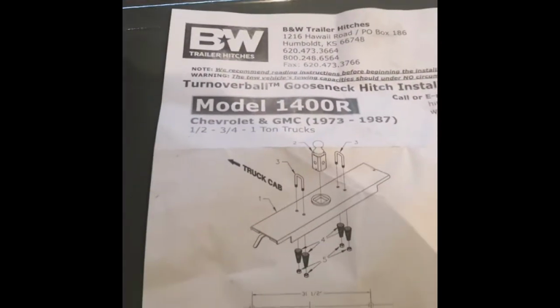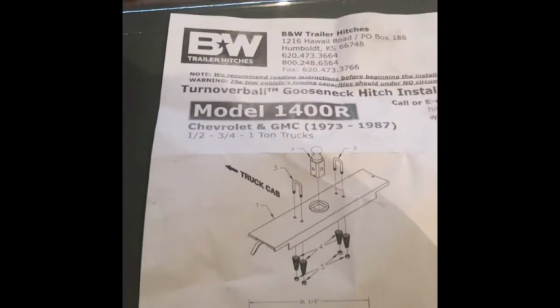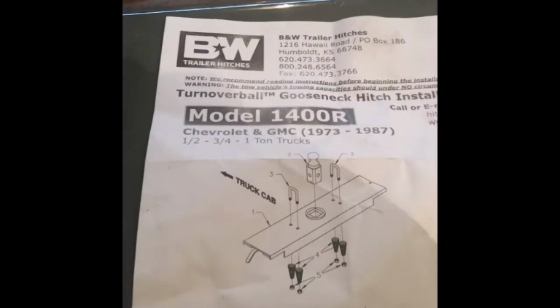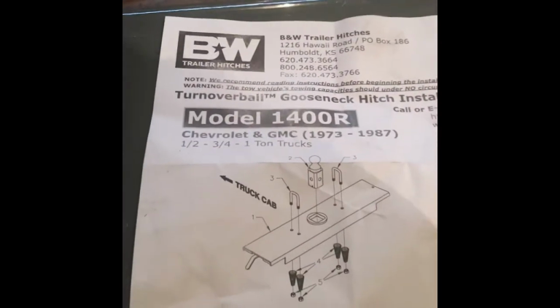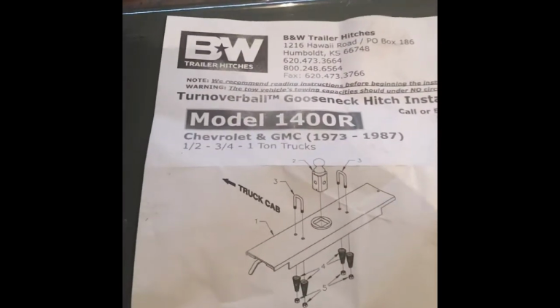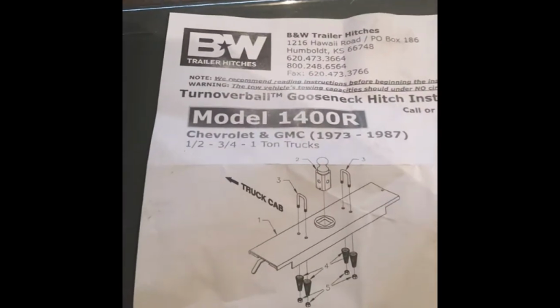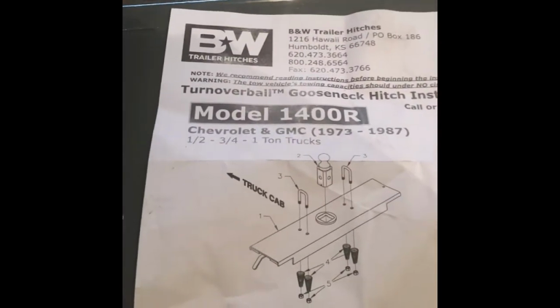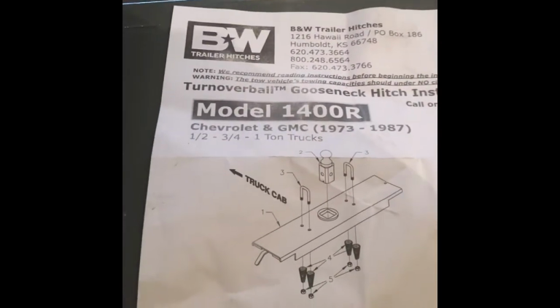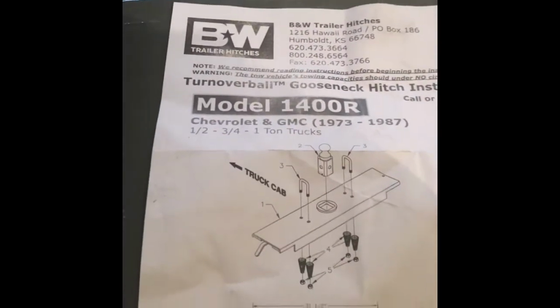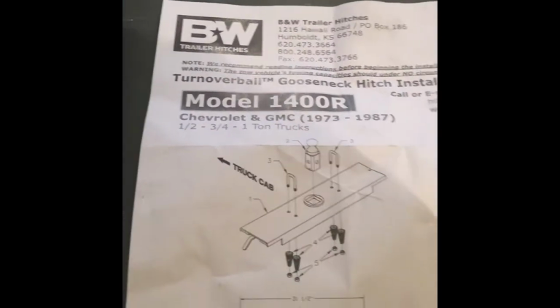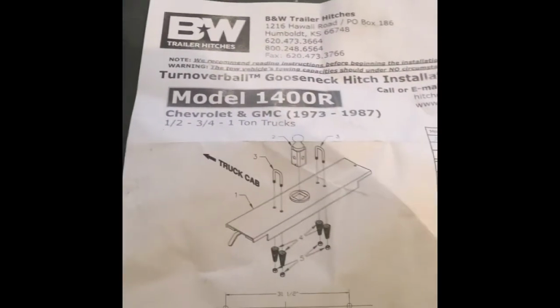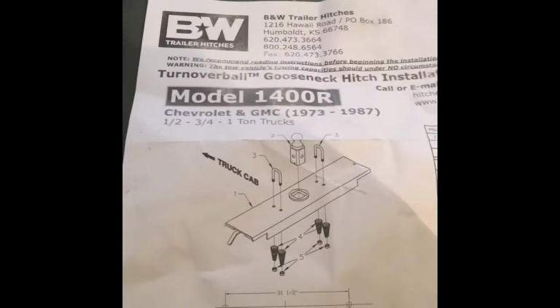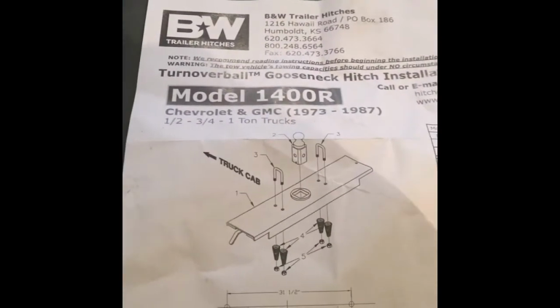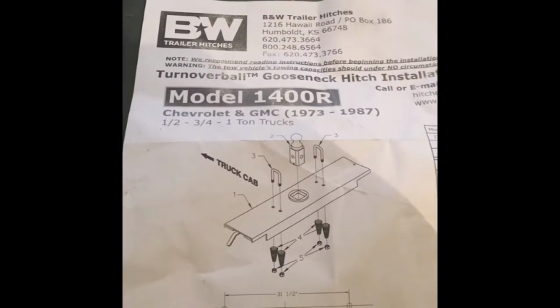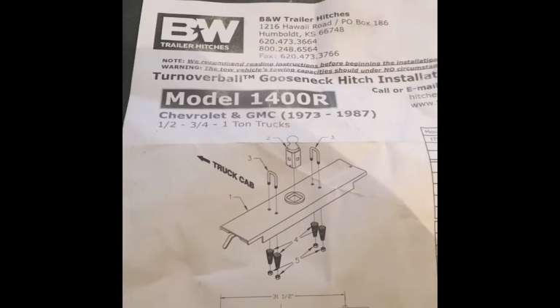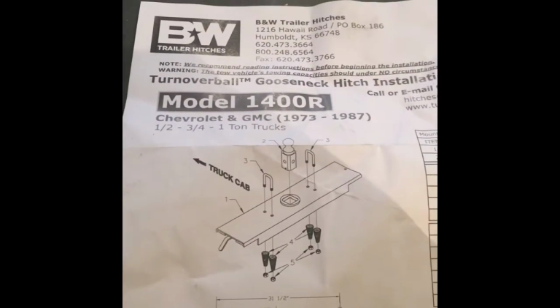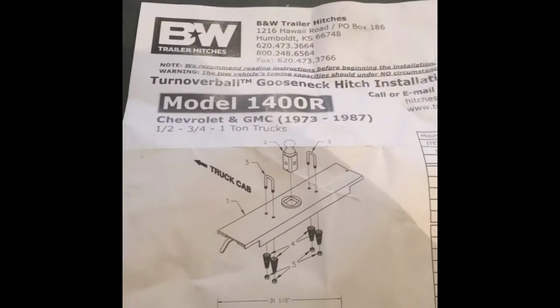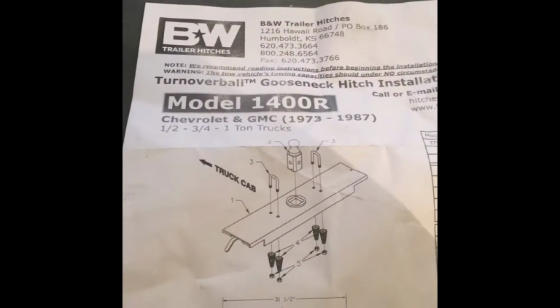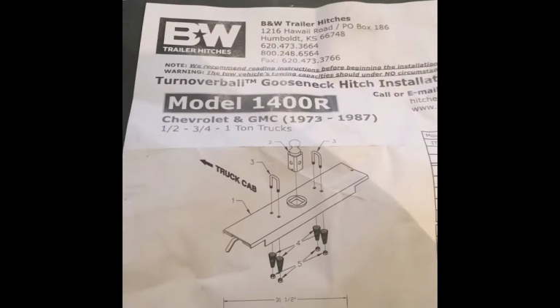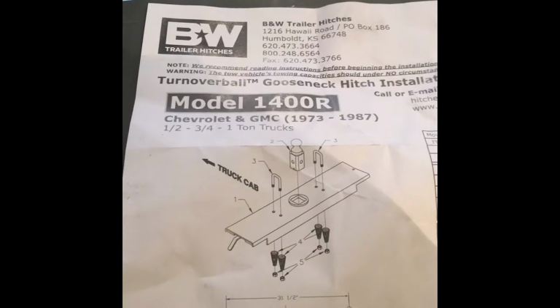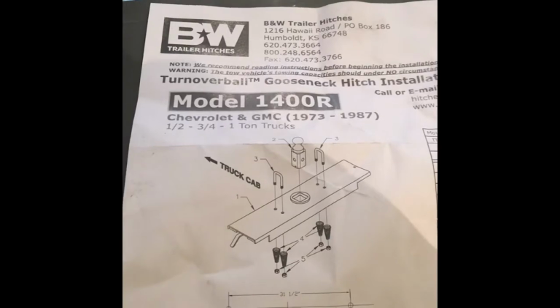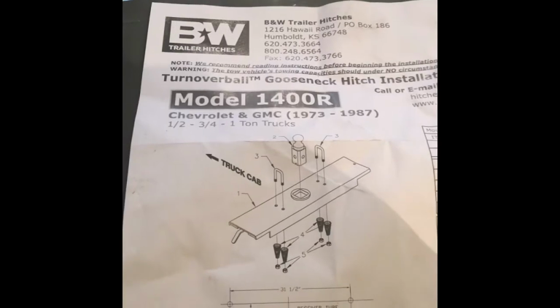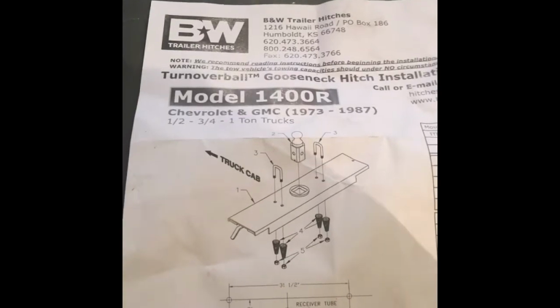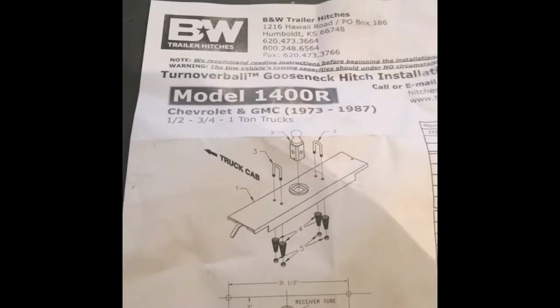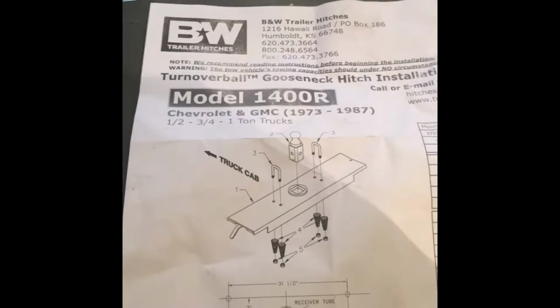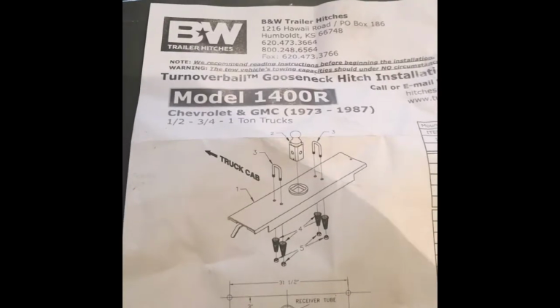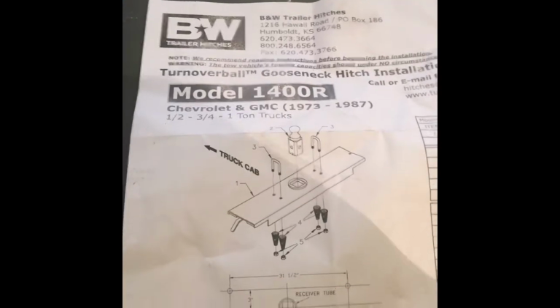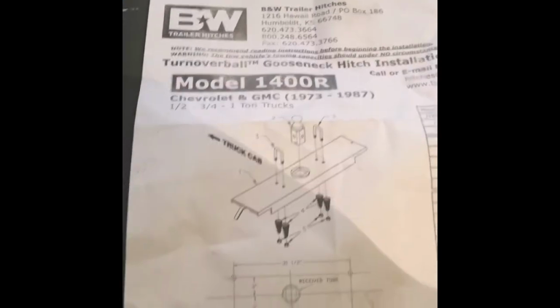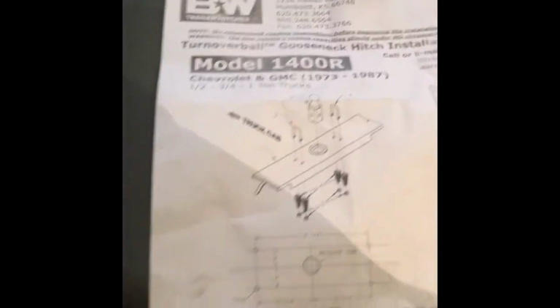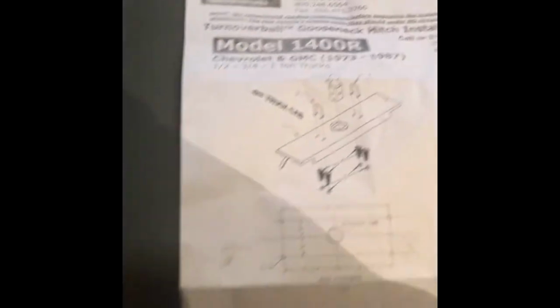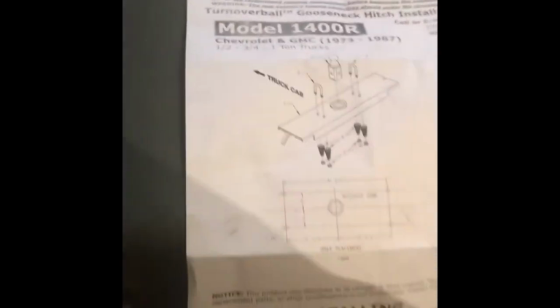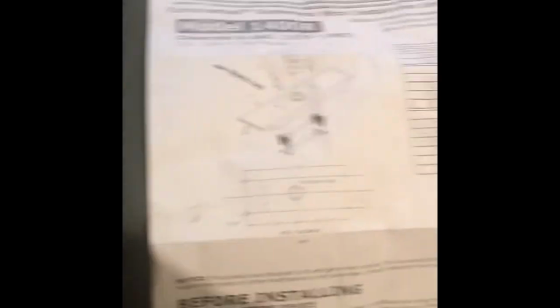It fits Chevrolet and GMC trucks 1973 to 1987 — half, three quarter, and one ton trucks.